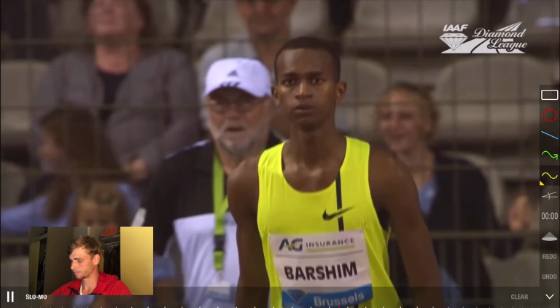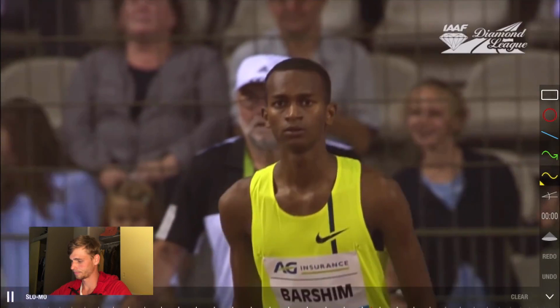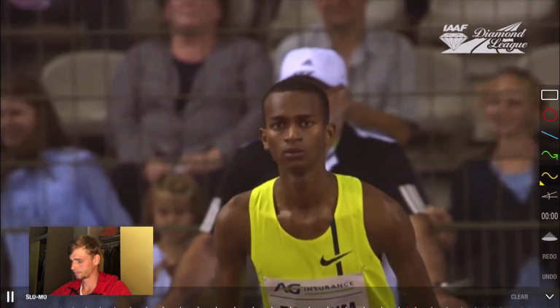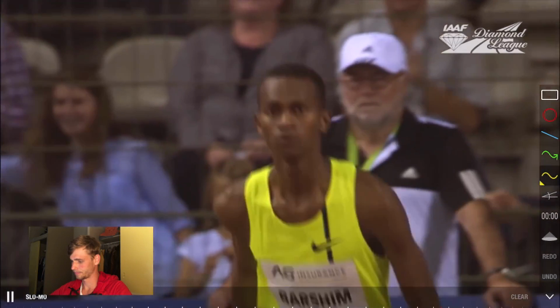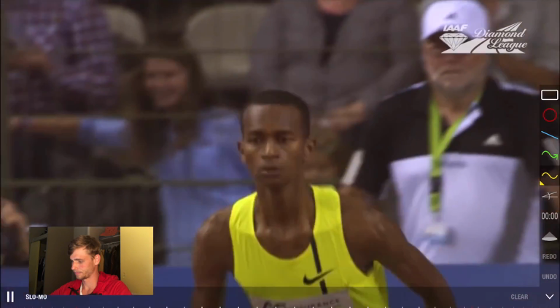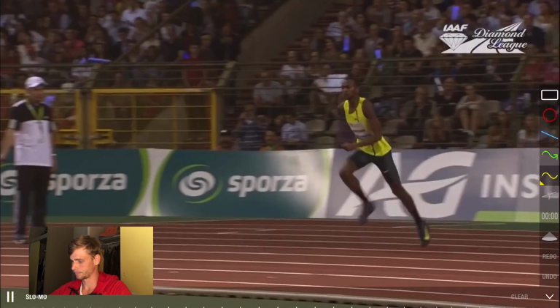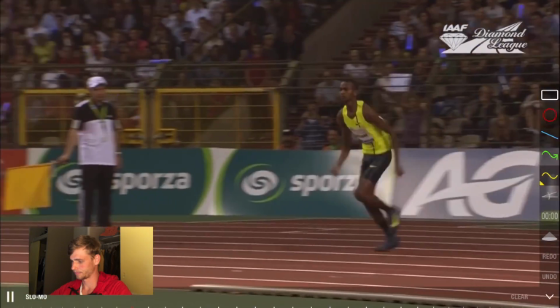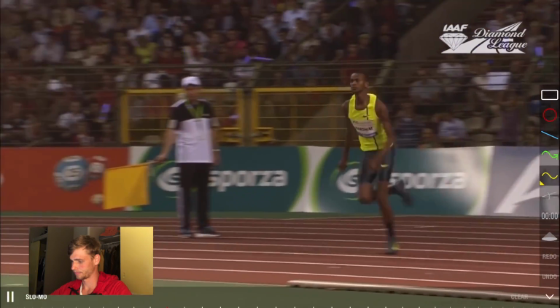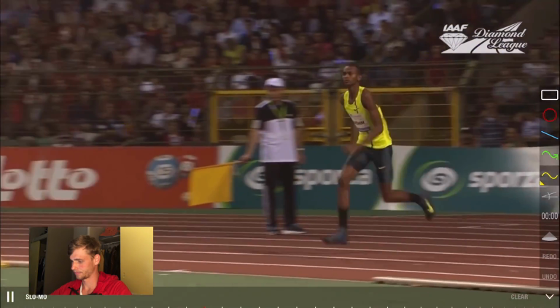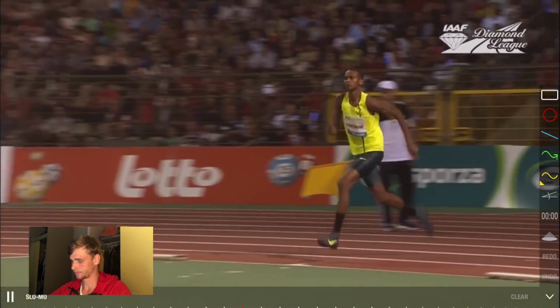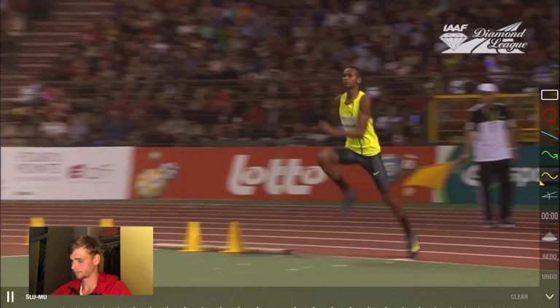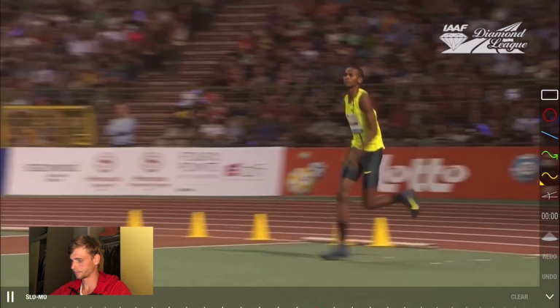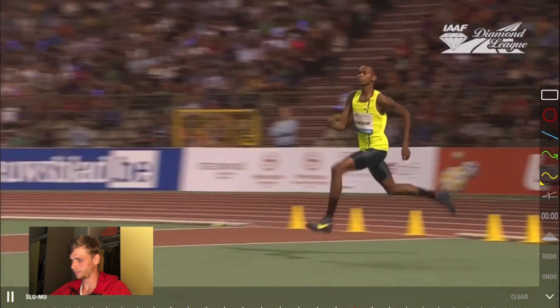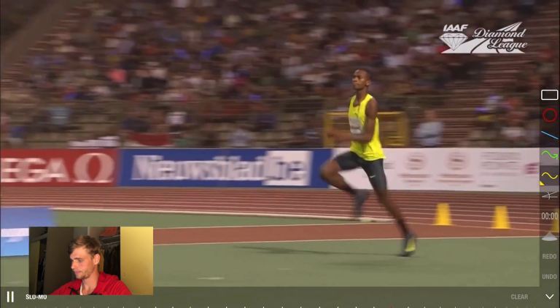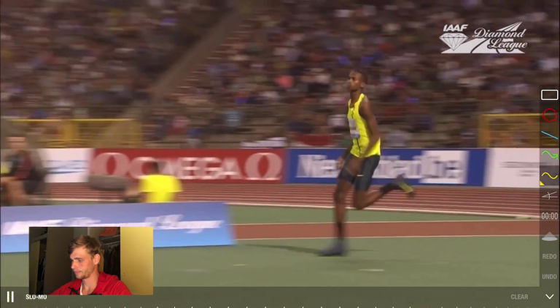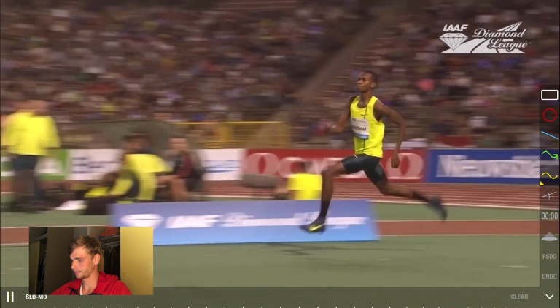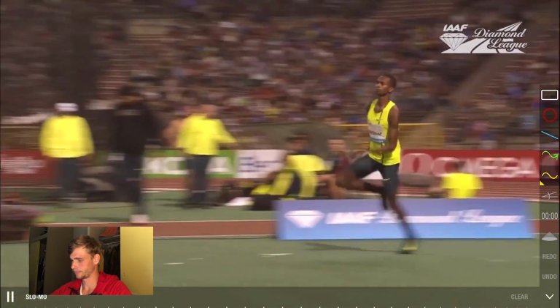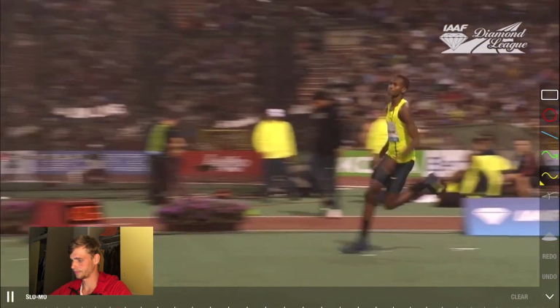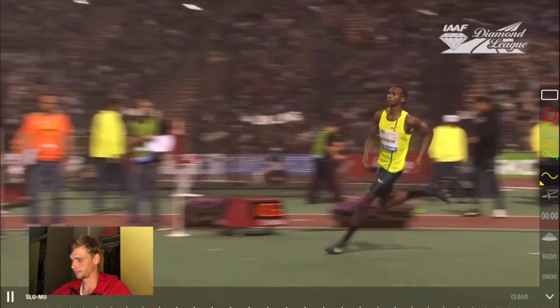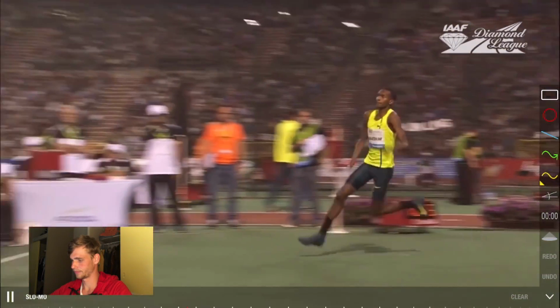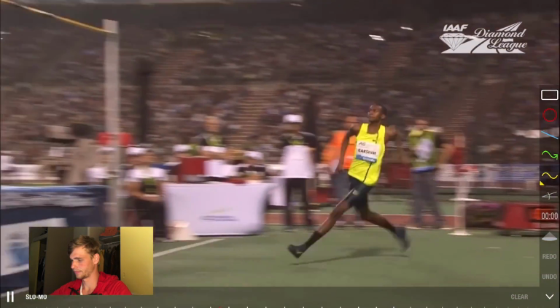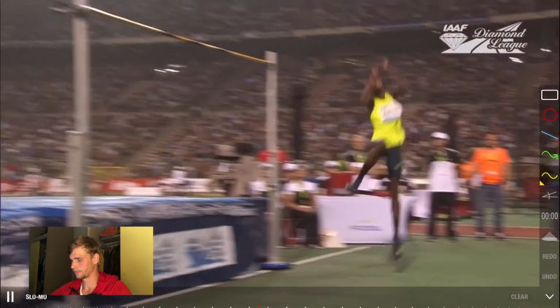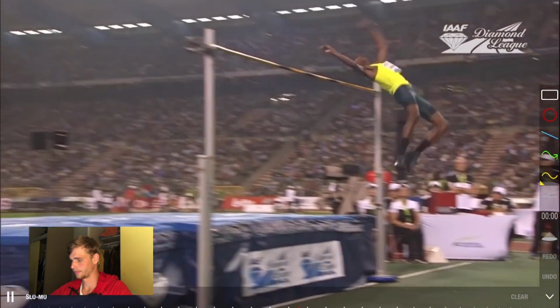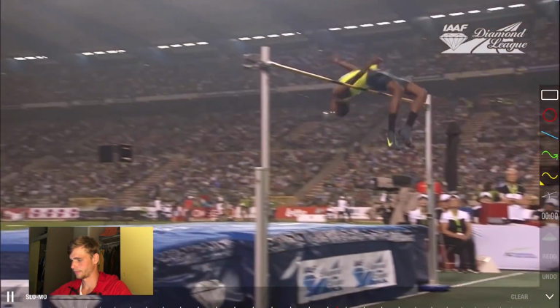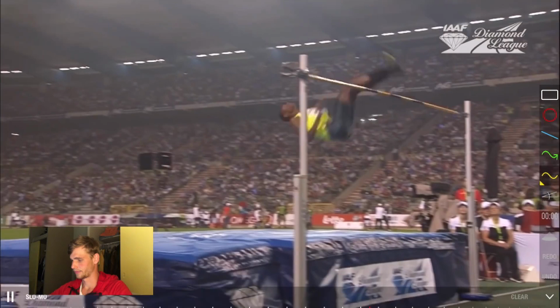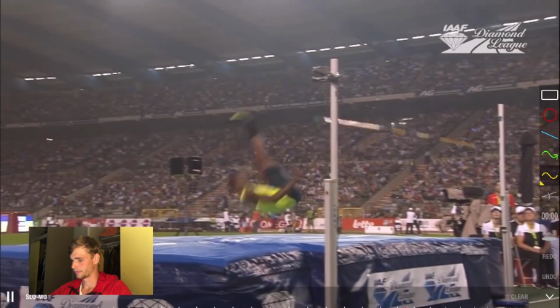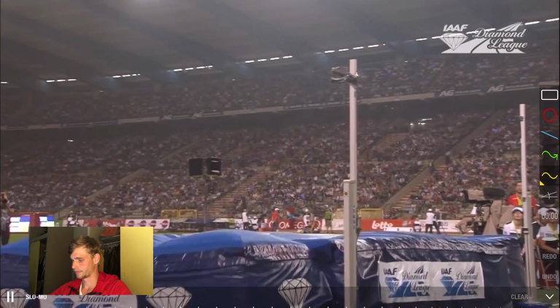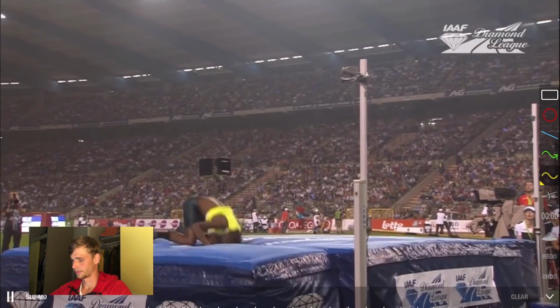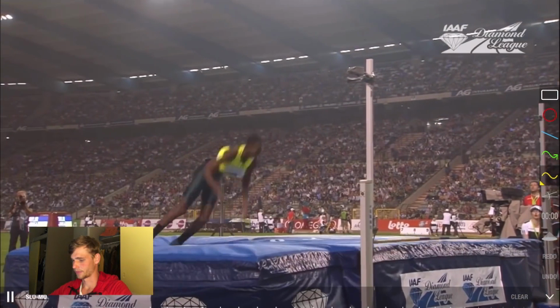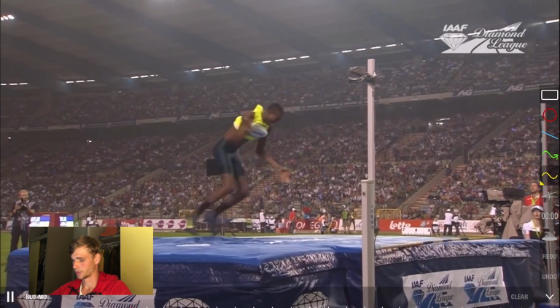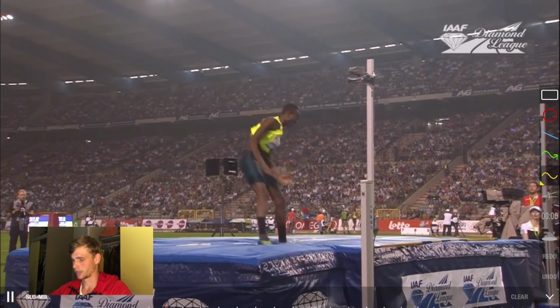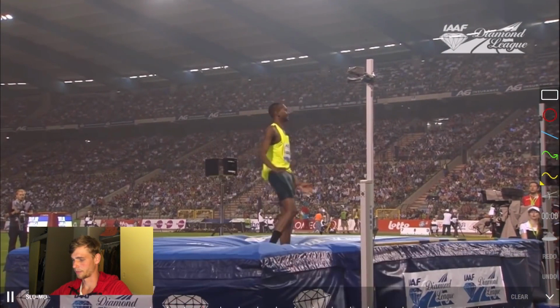Then came another miss at 2 meters 37. Oh, that was close.